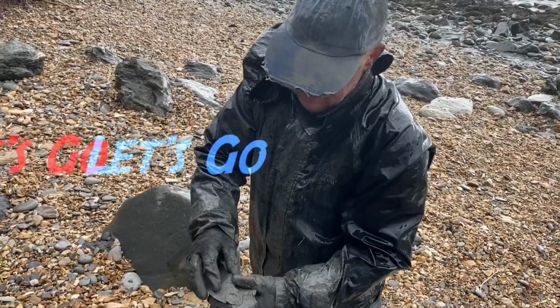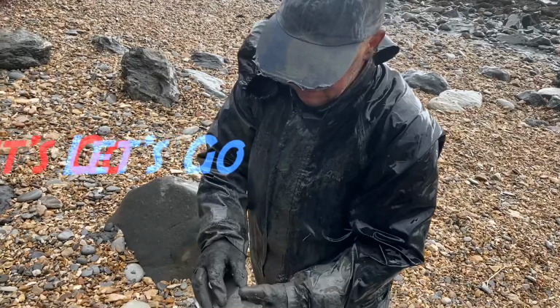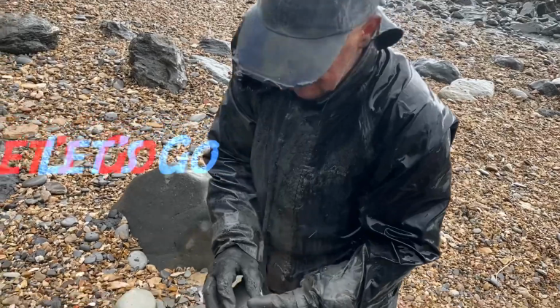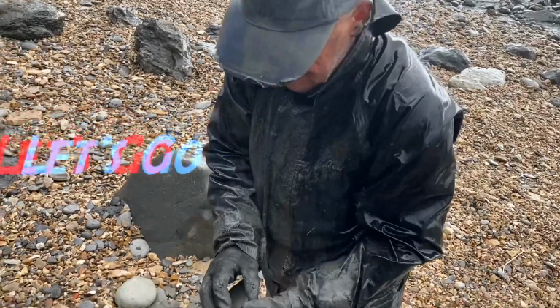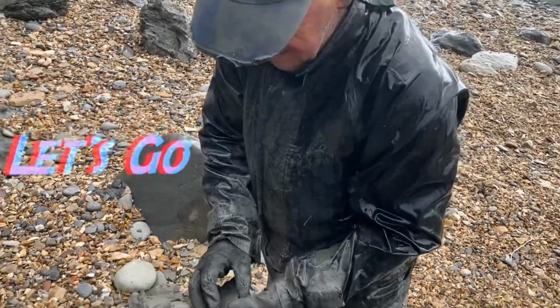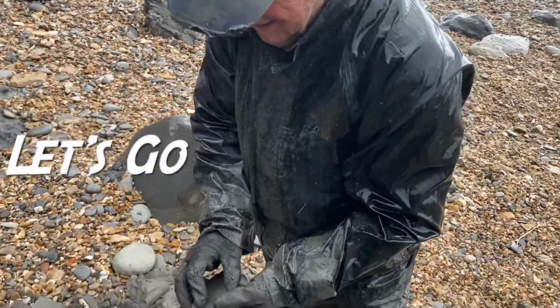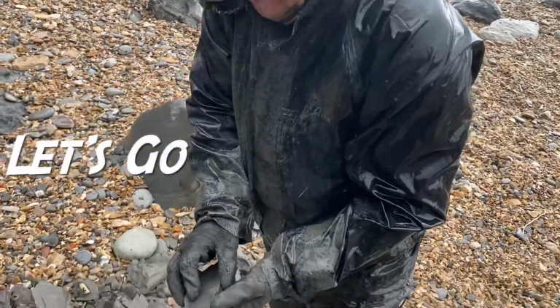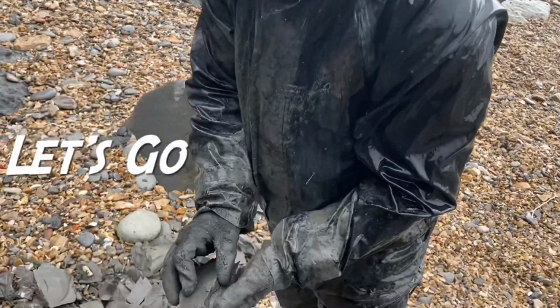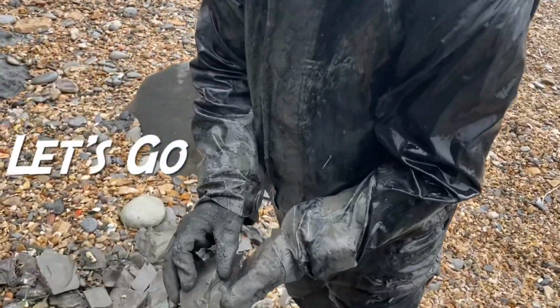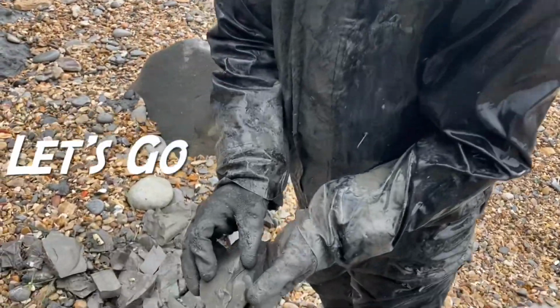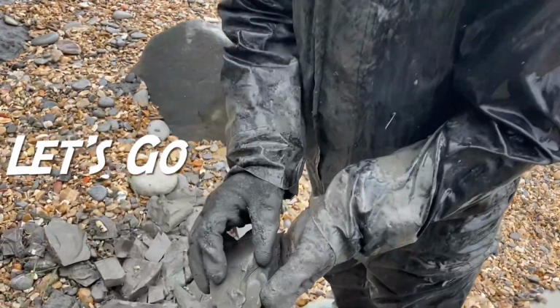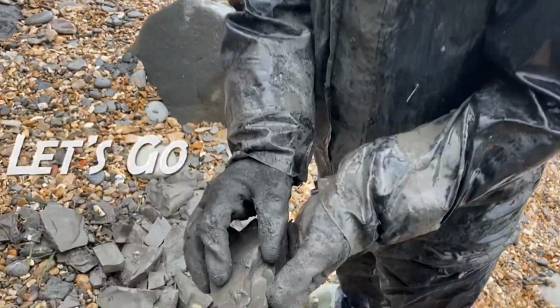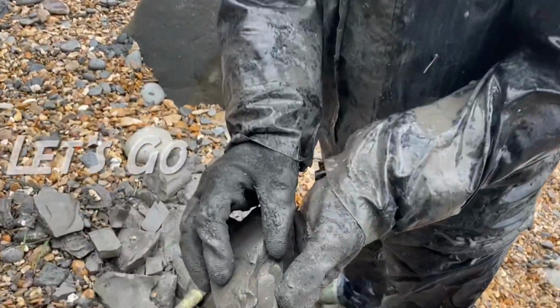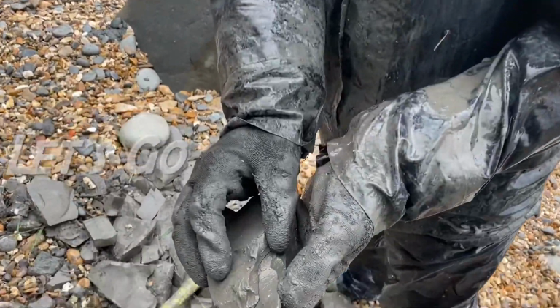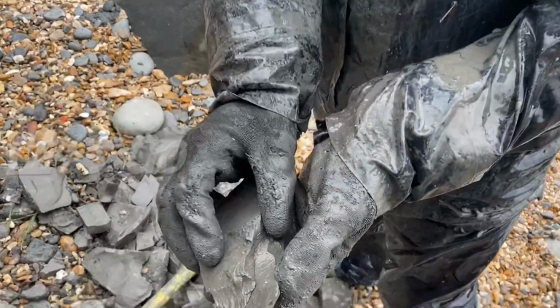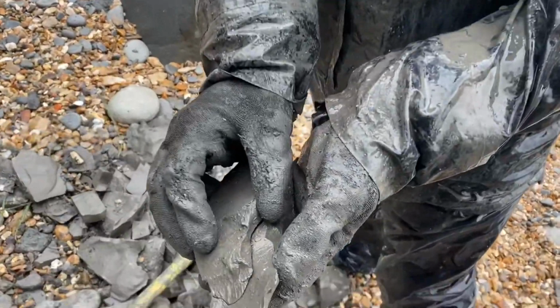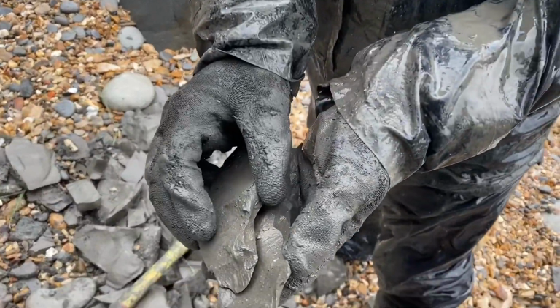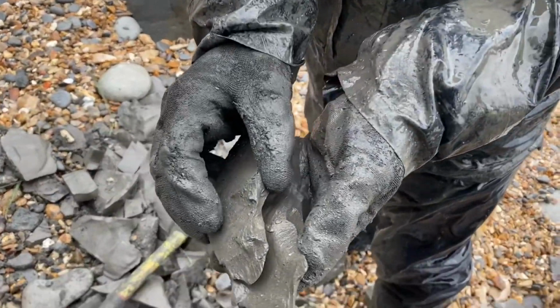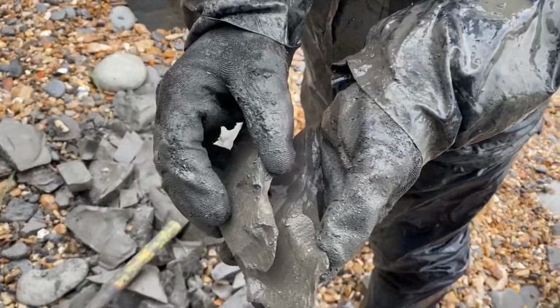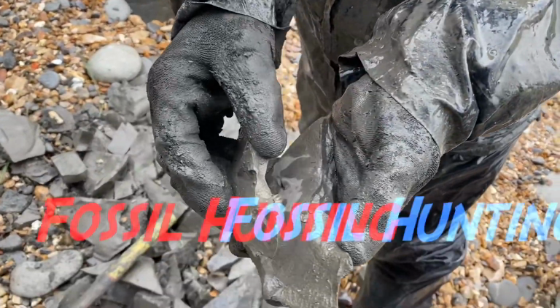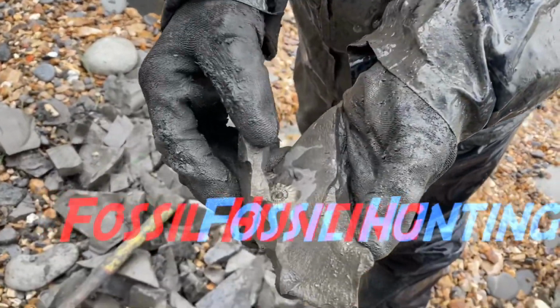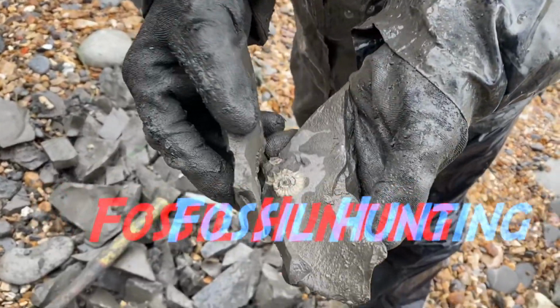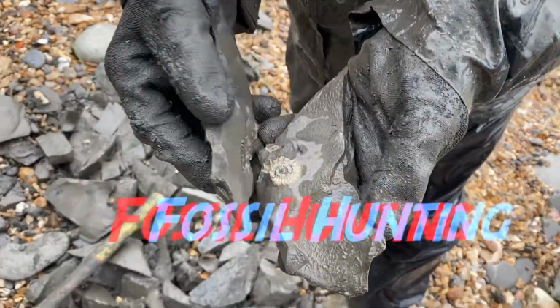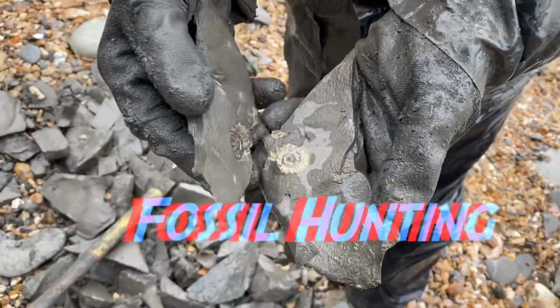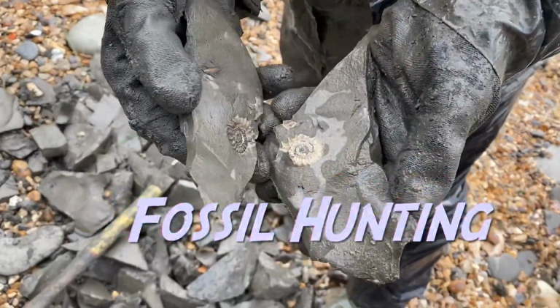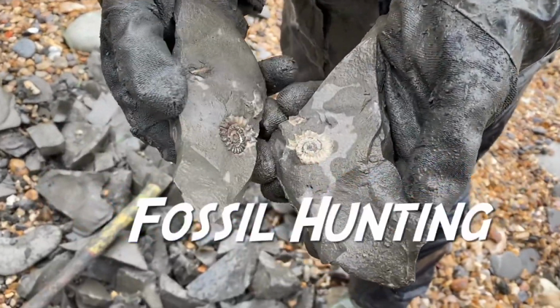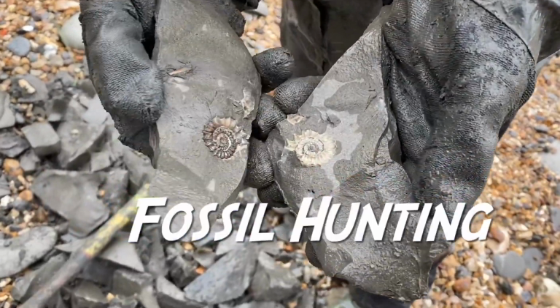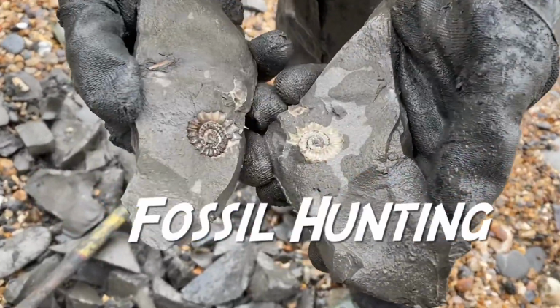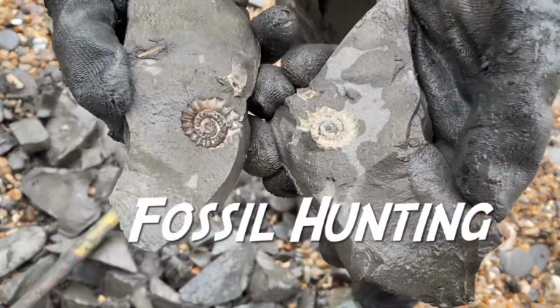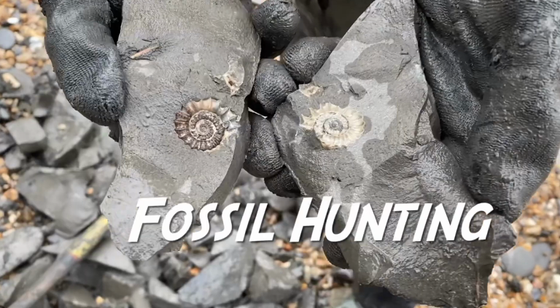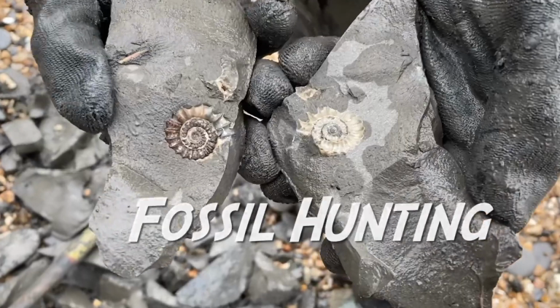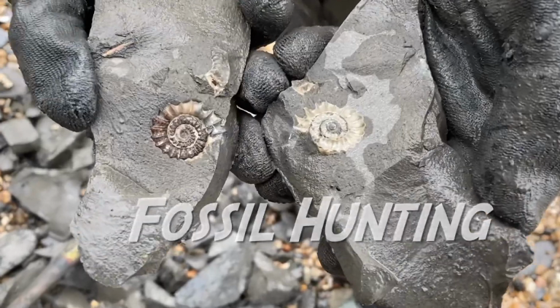Welcome to Lime Regis Fossils. I'm going out along the Jurassic Coast fossil hunting.